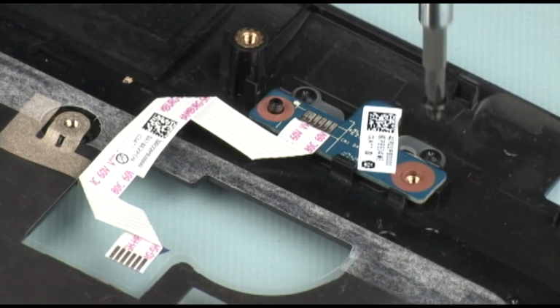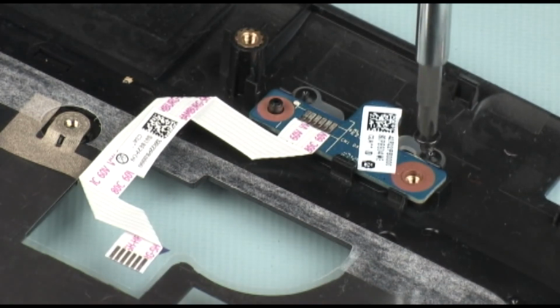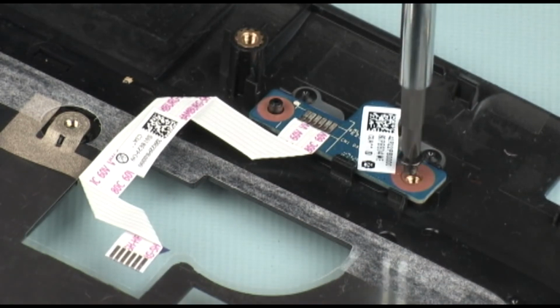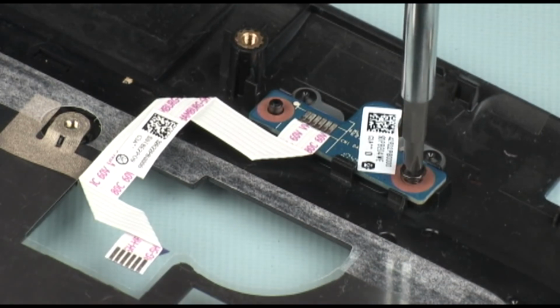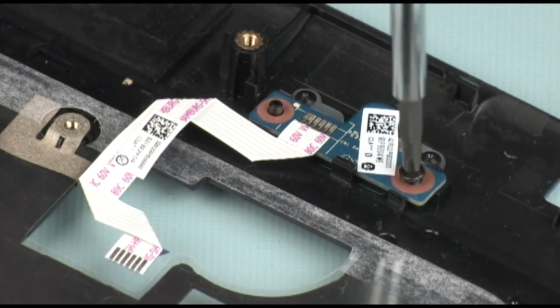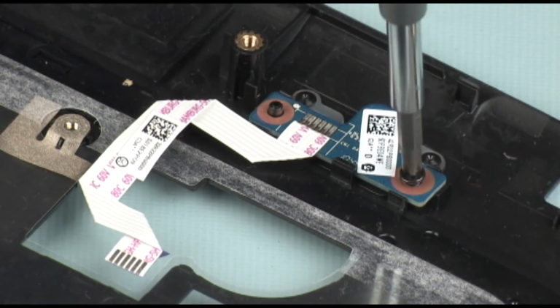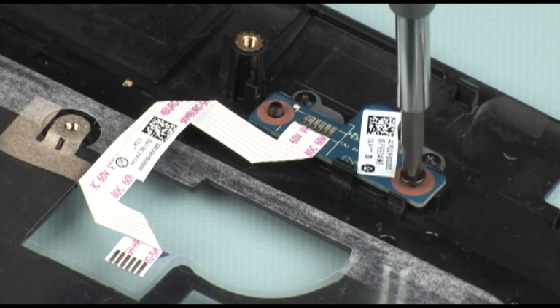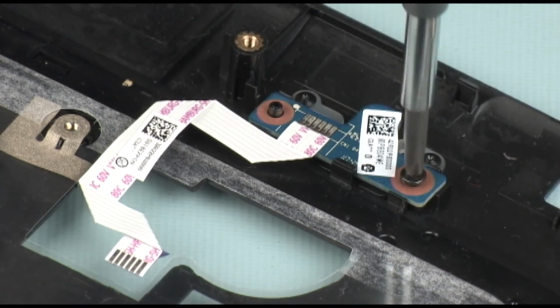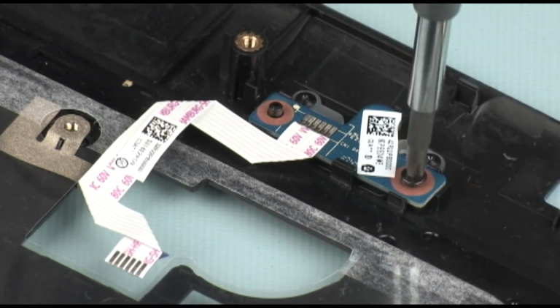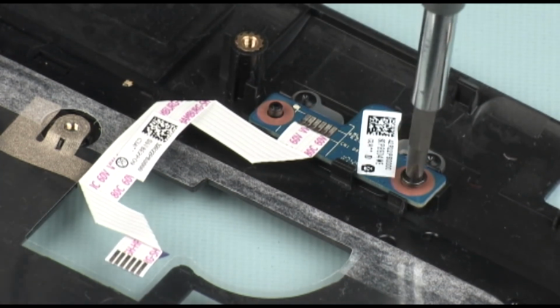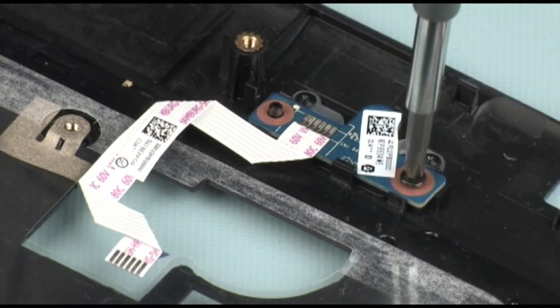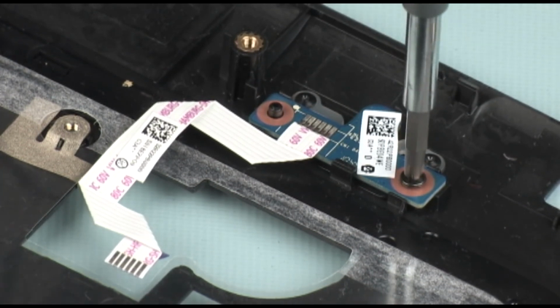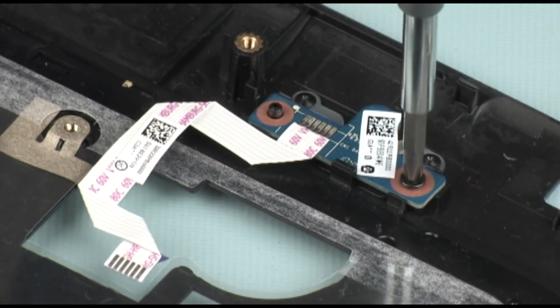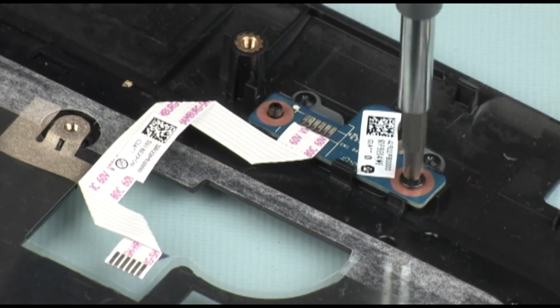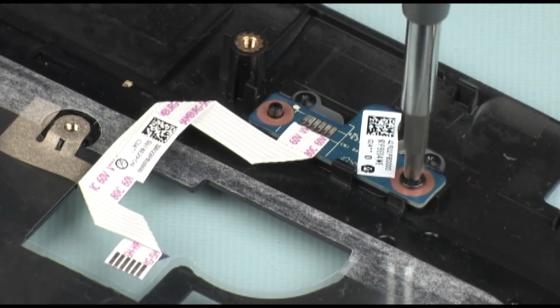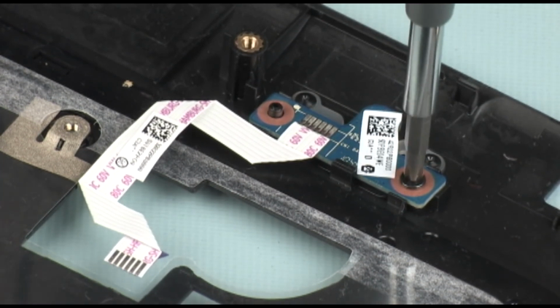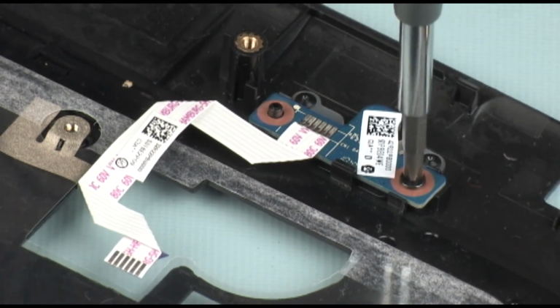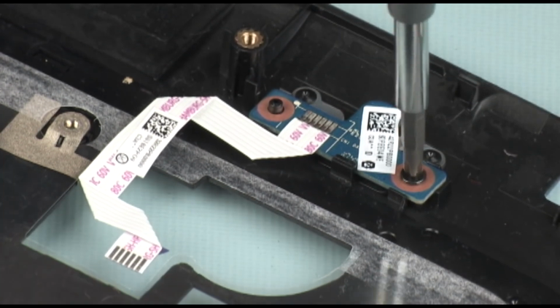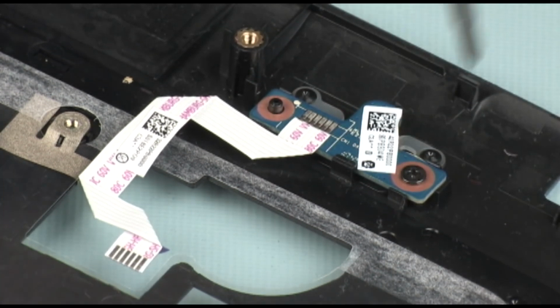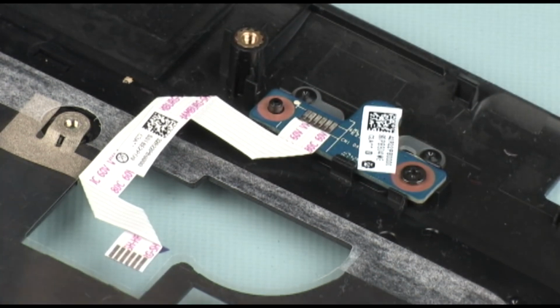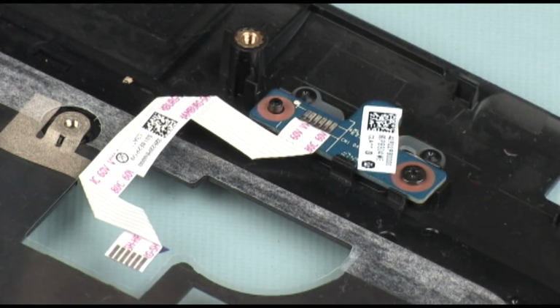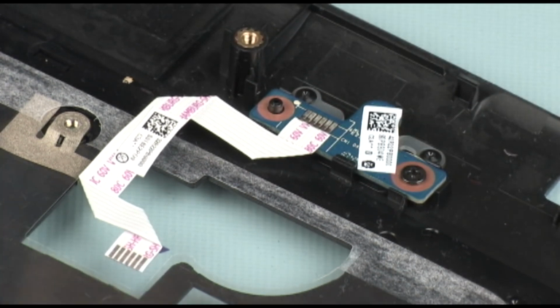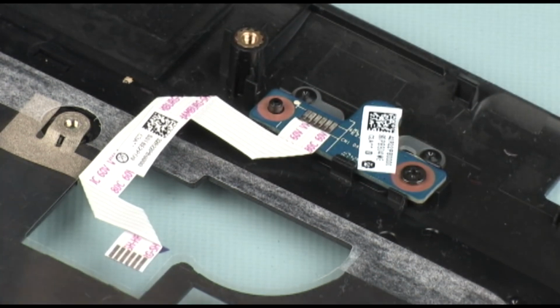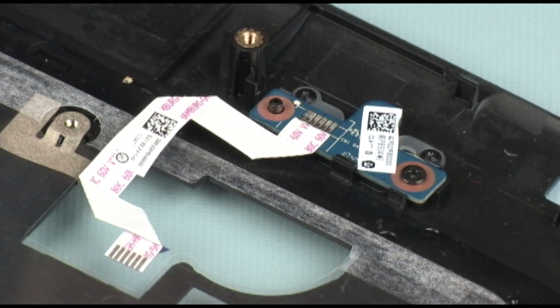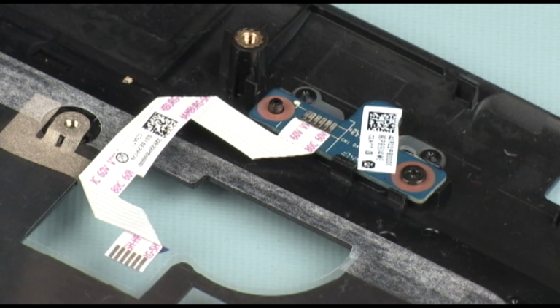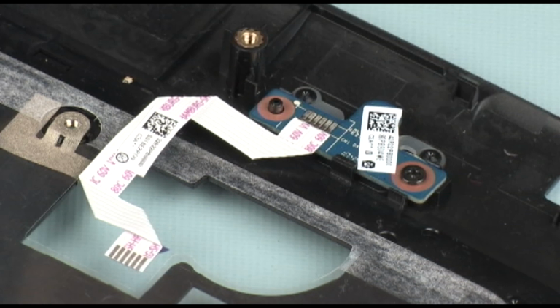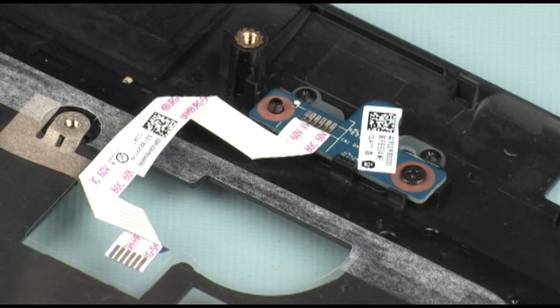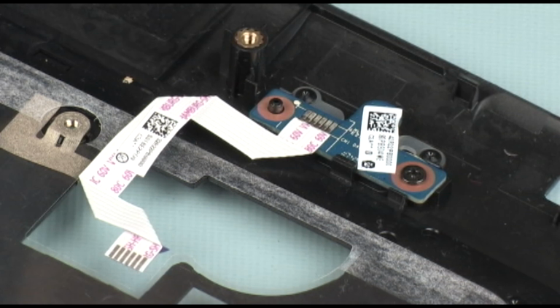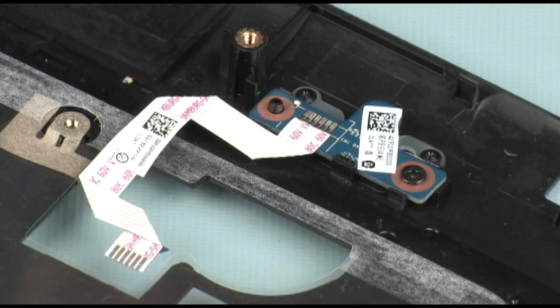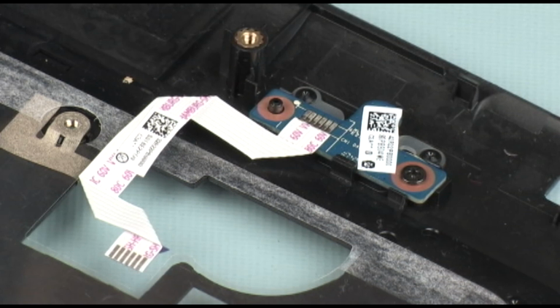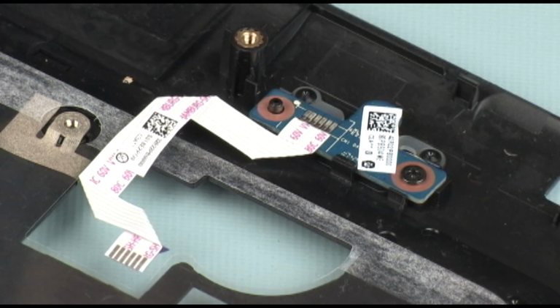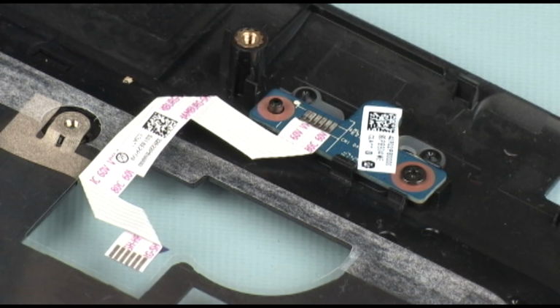Replace the 3 mm P1 Phillips-head screw that secures the power button board to the top cover.